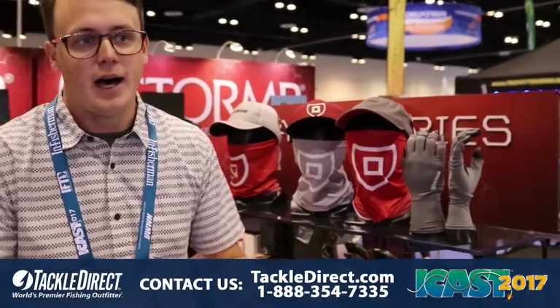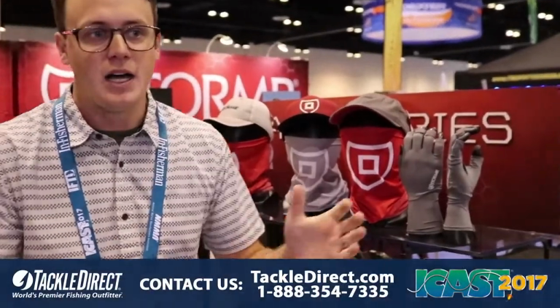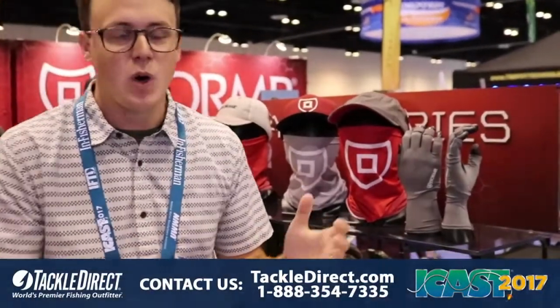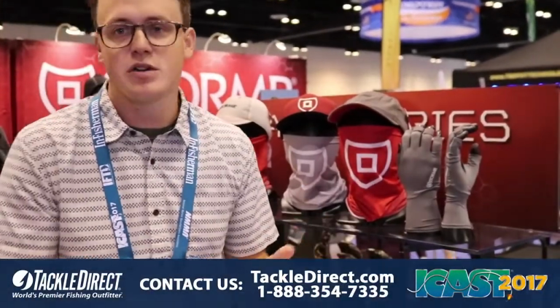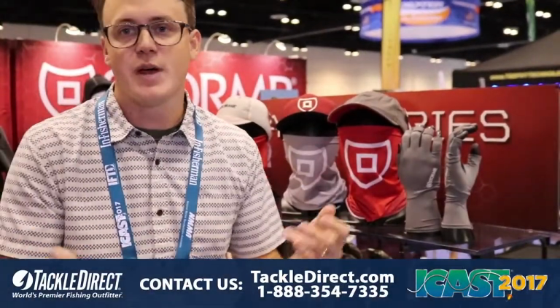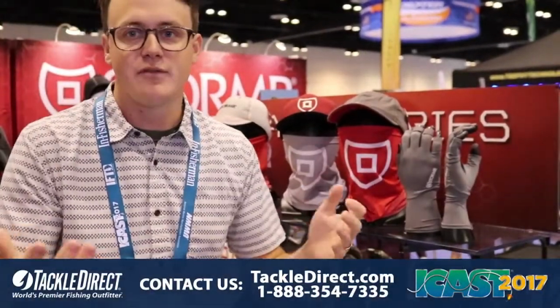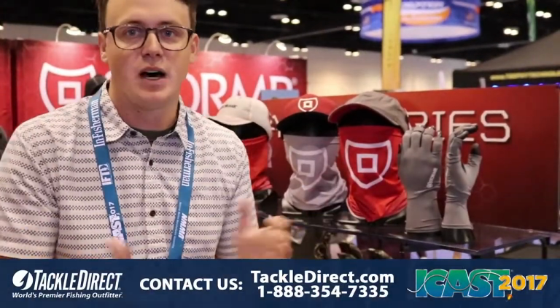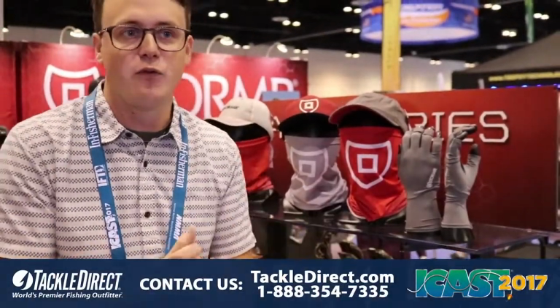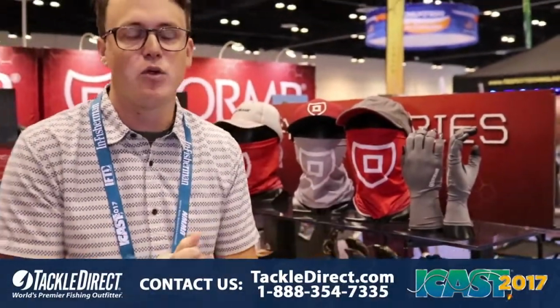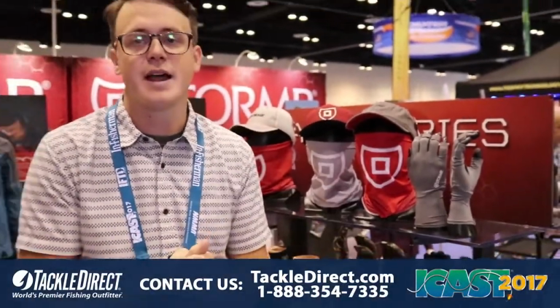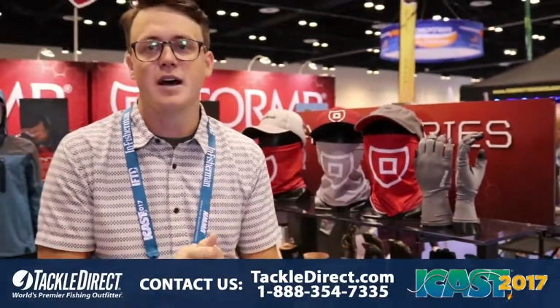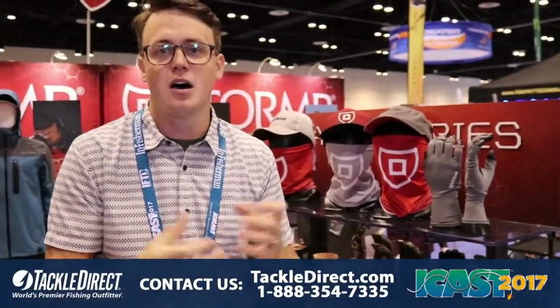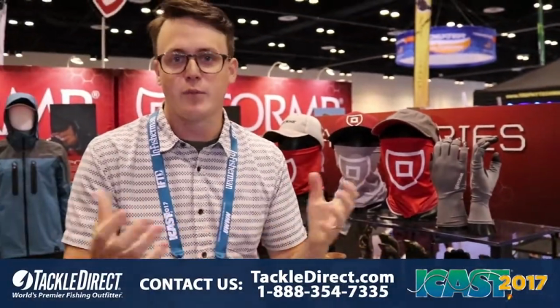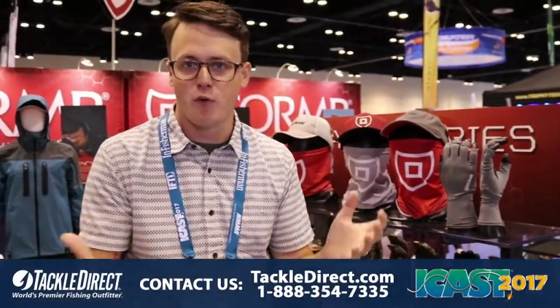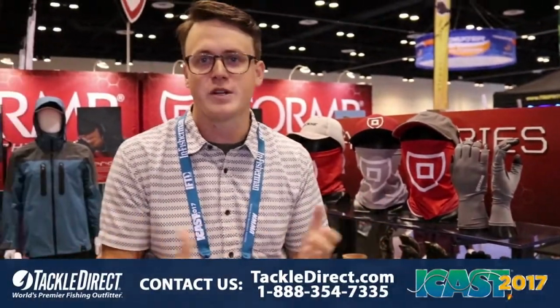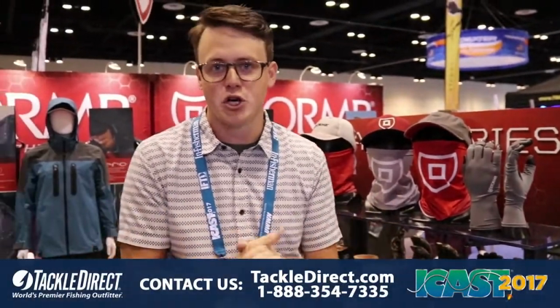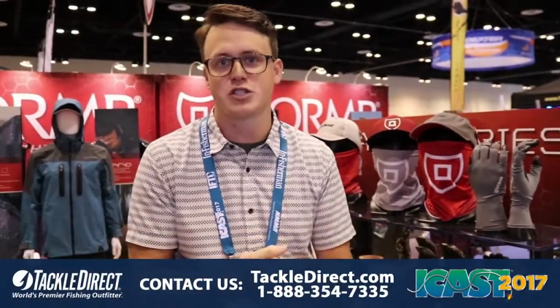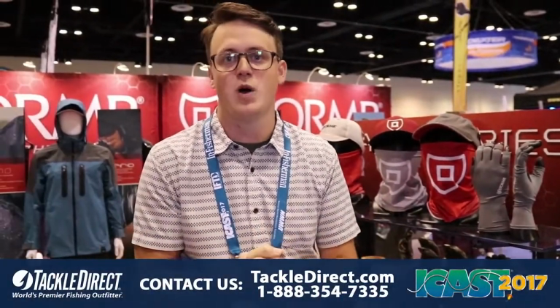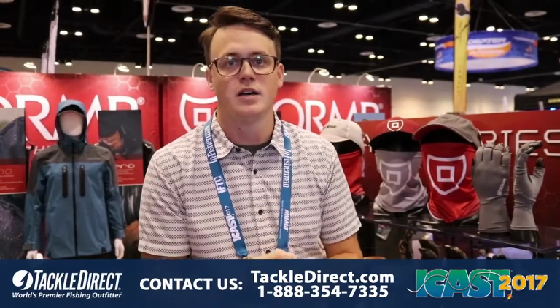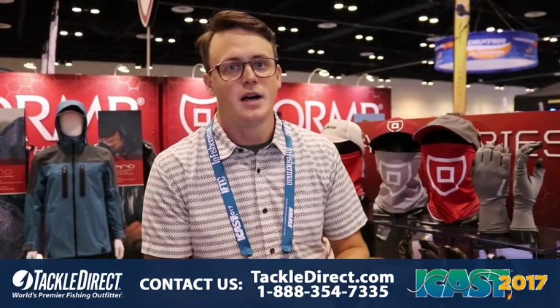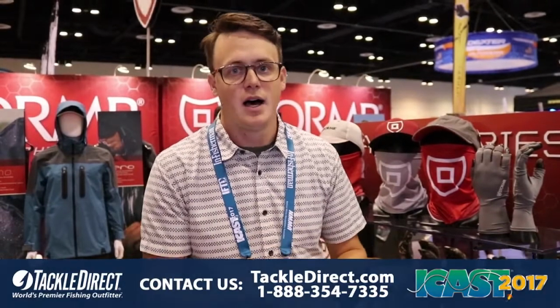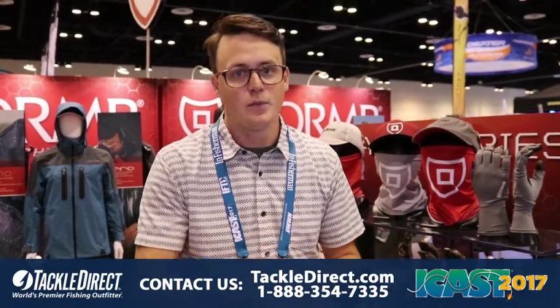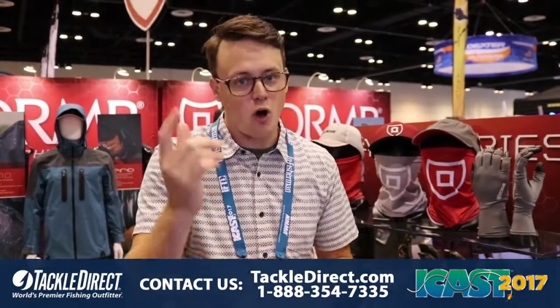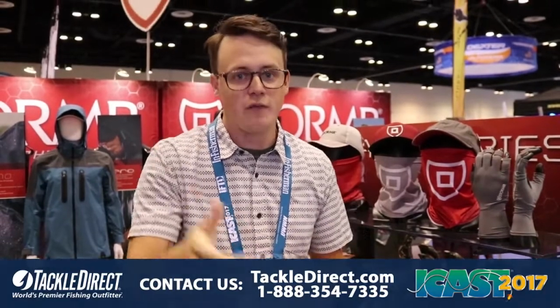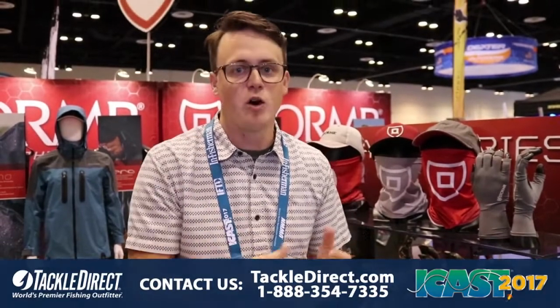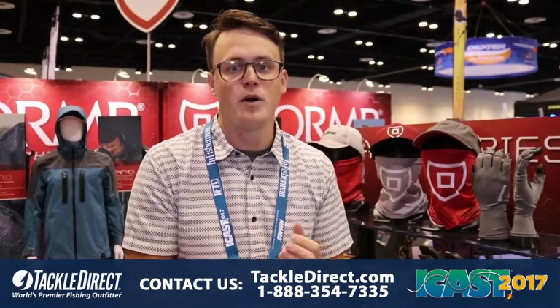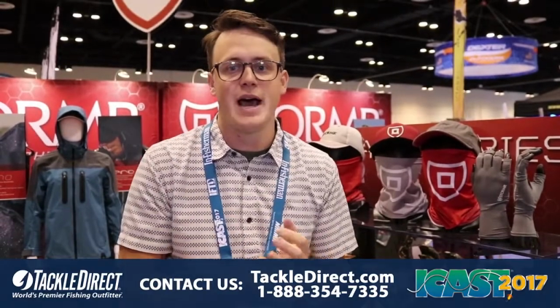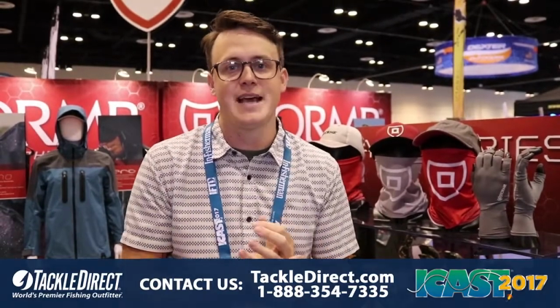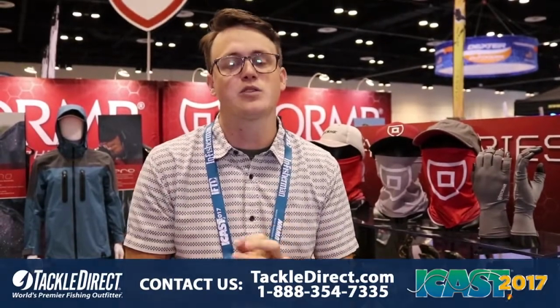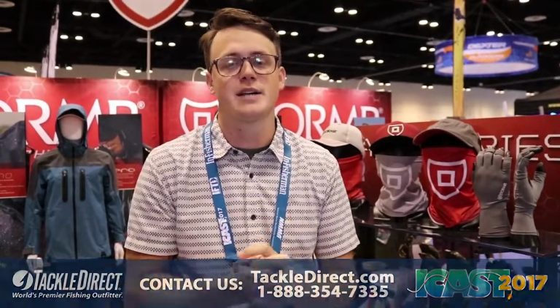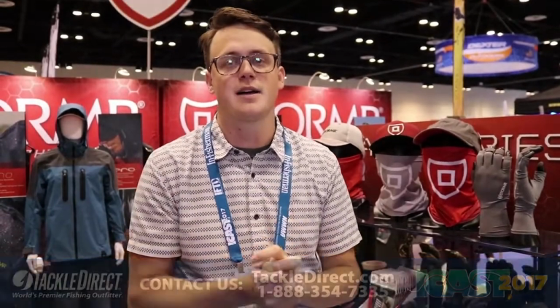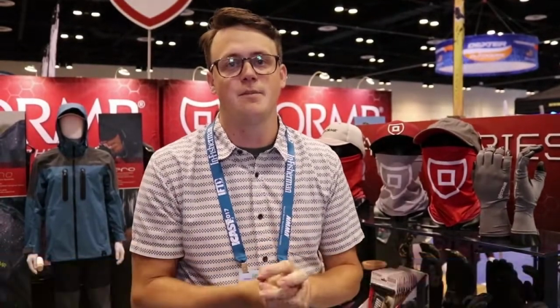As well as we have a full line of performance shirts. All available at TackleDirect.com.